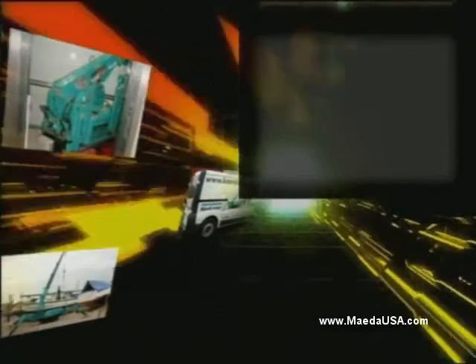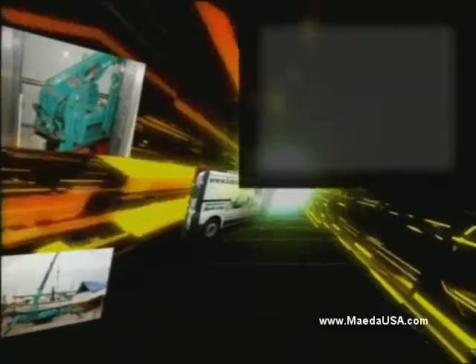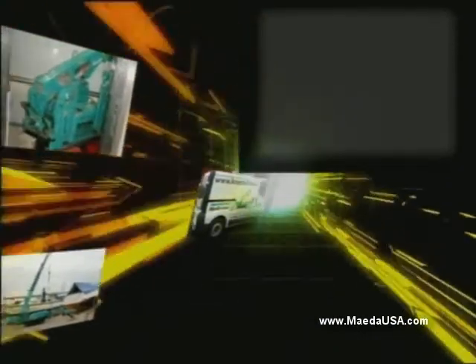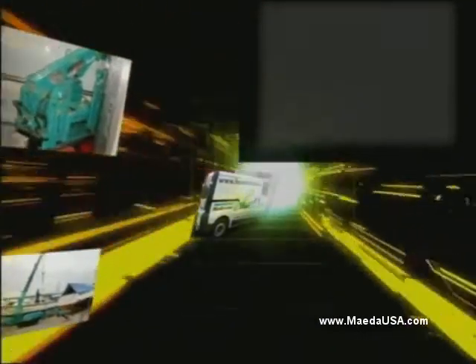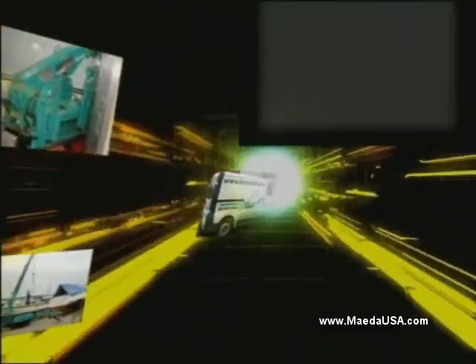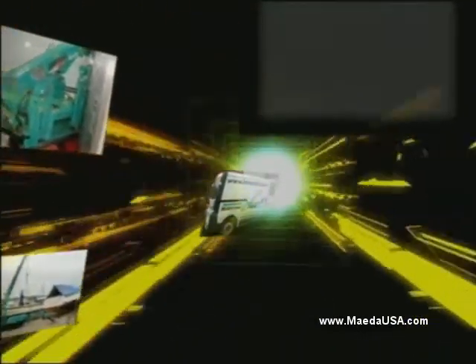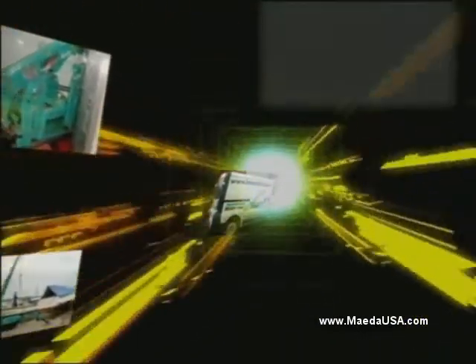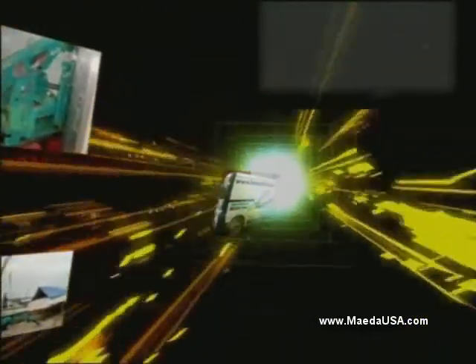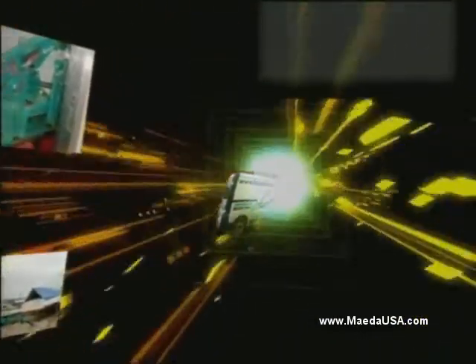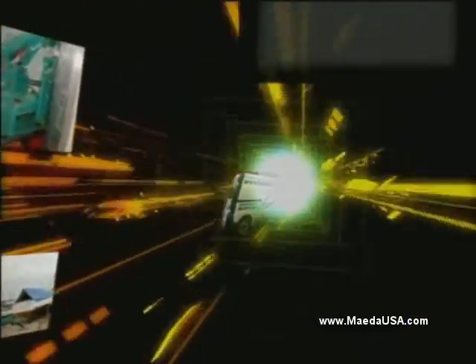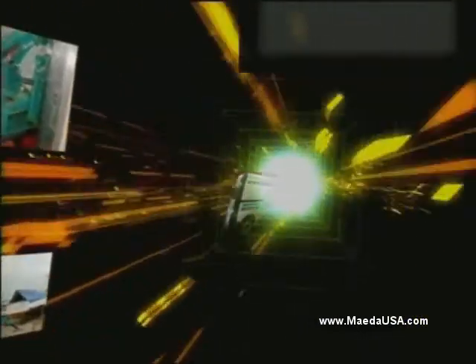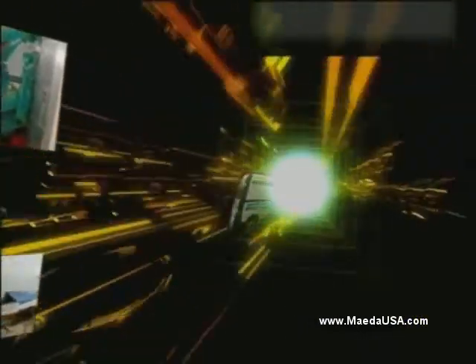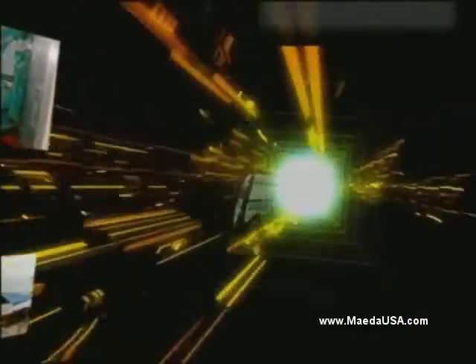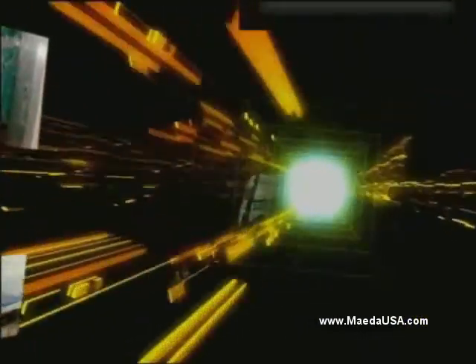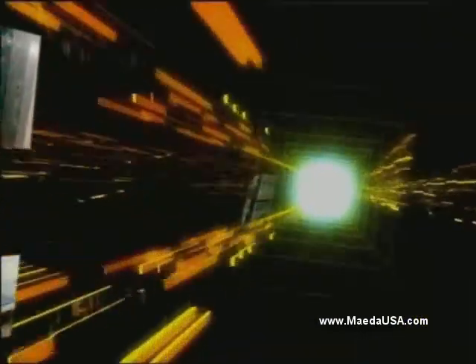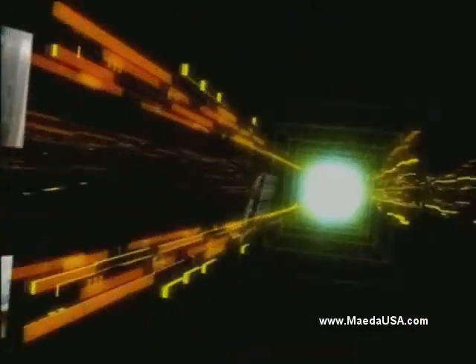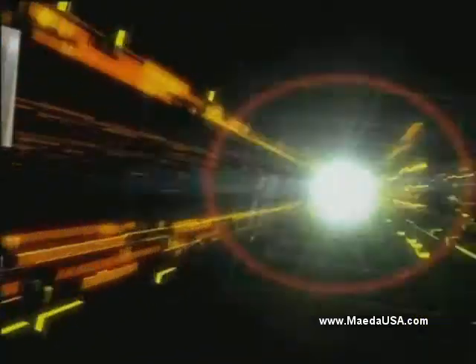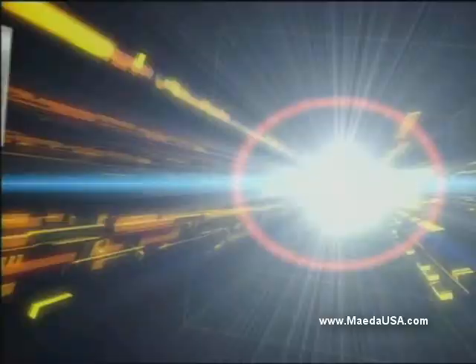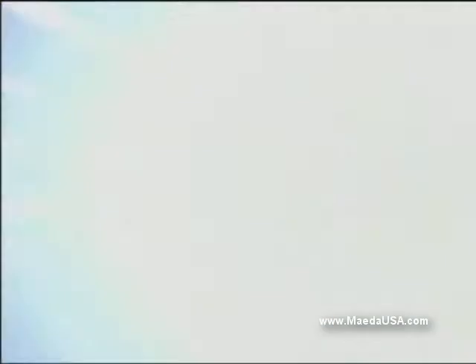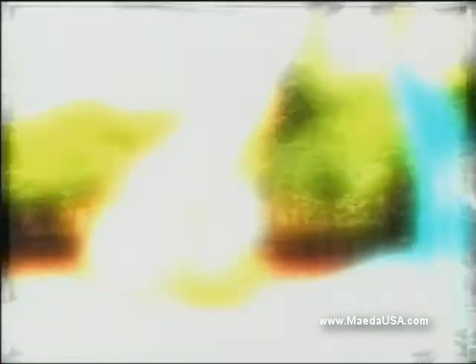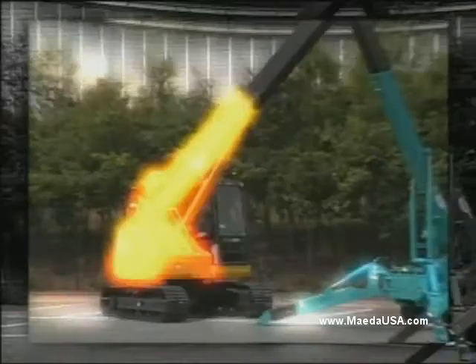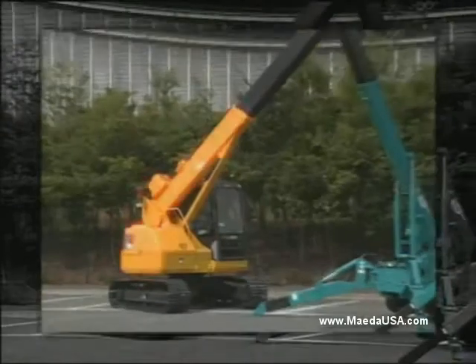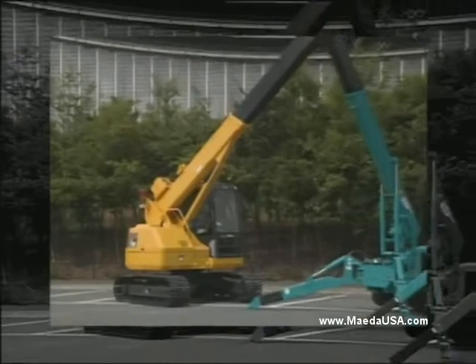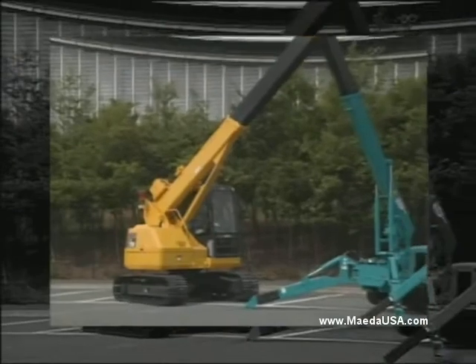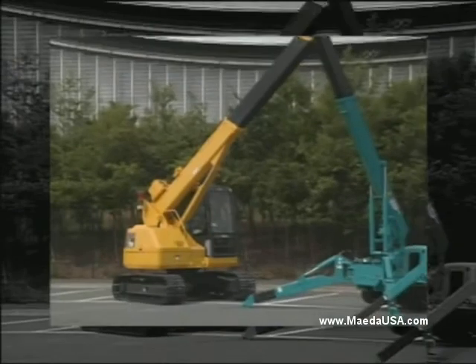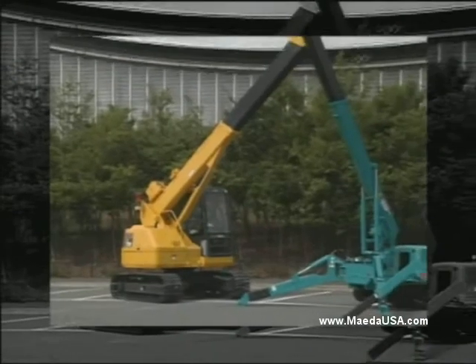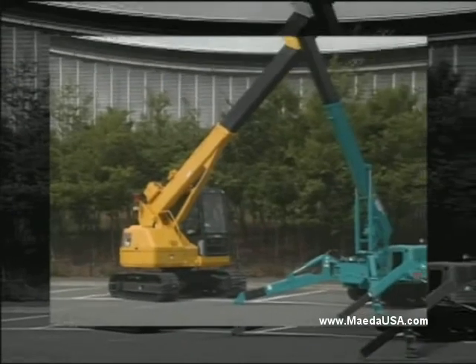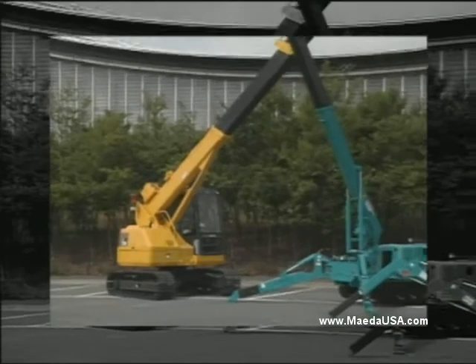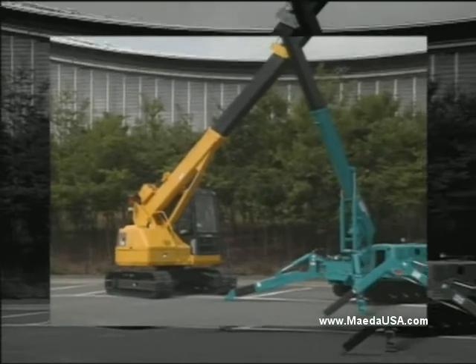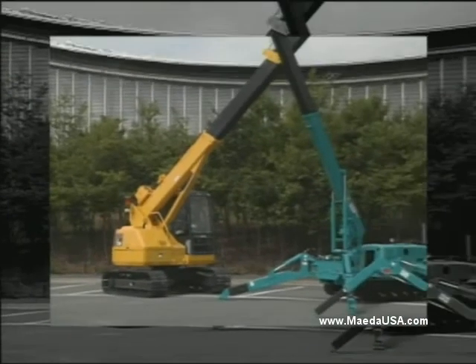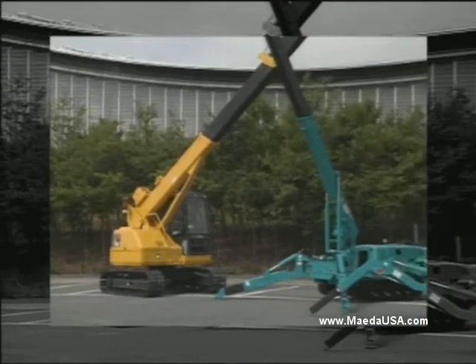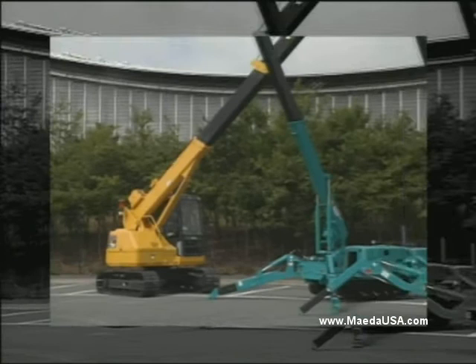Now, in America, Mida Mini Crawler Cranes are proven market leaders.